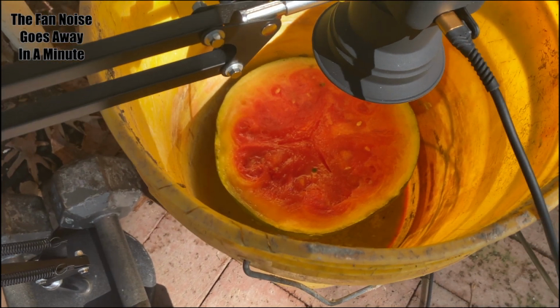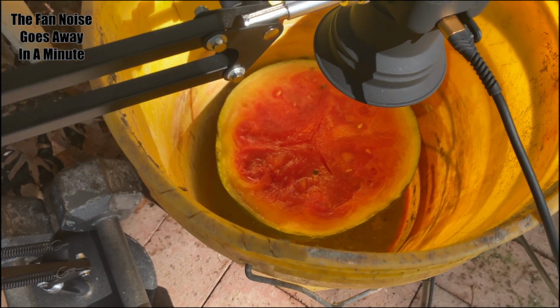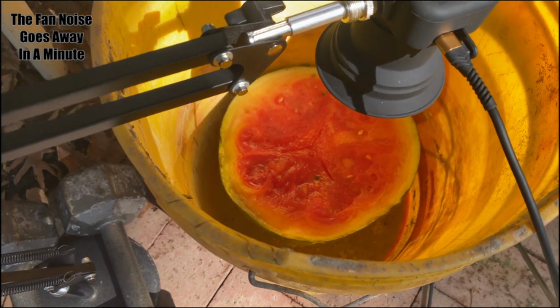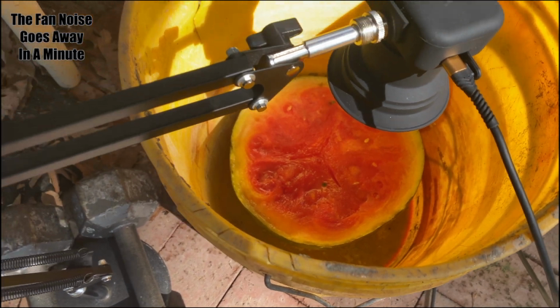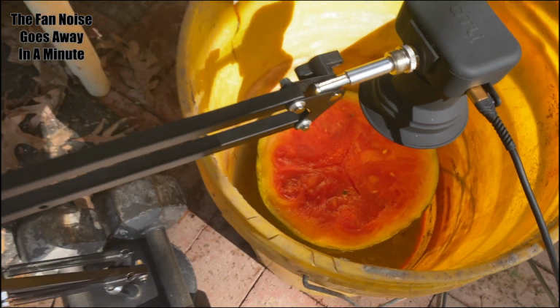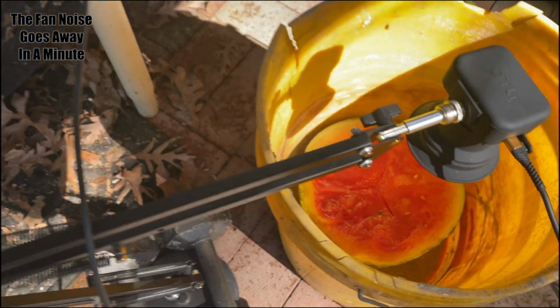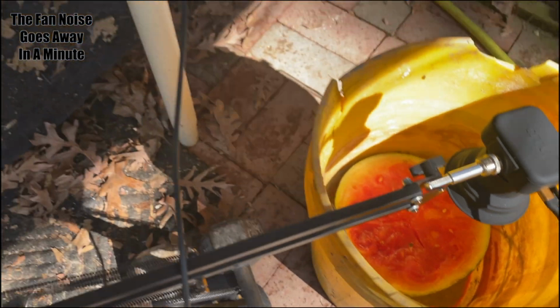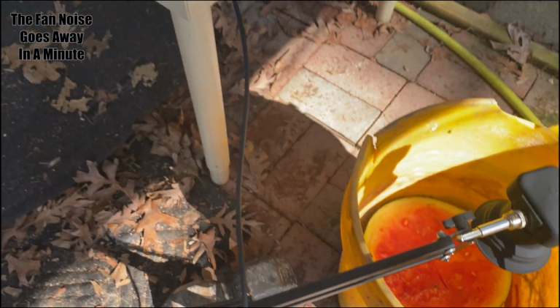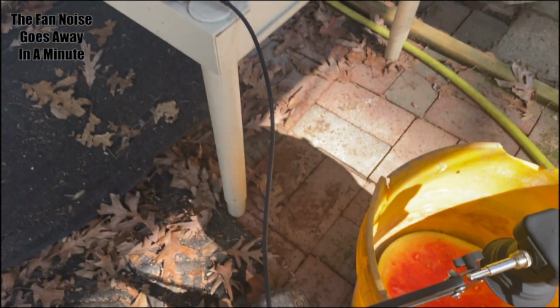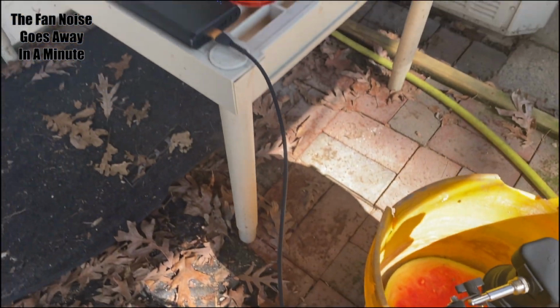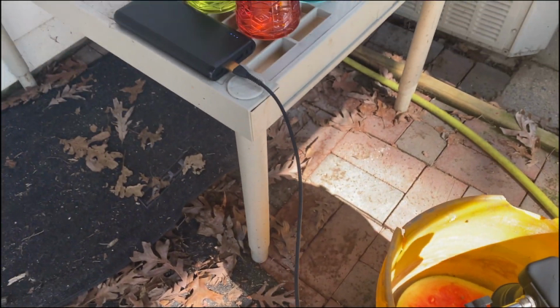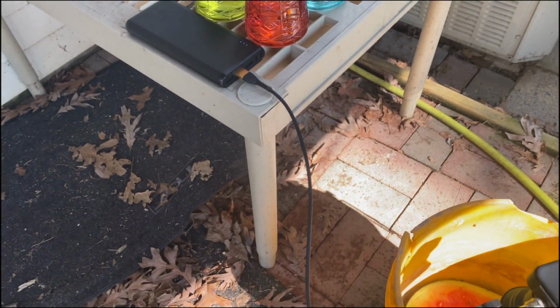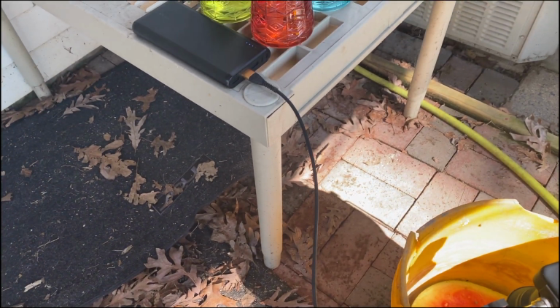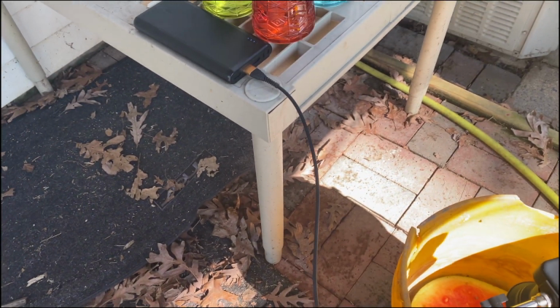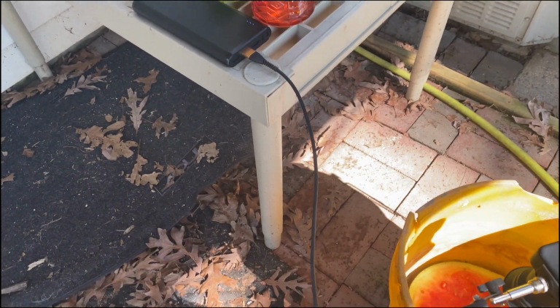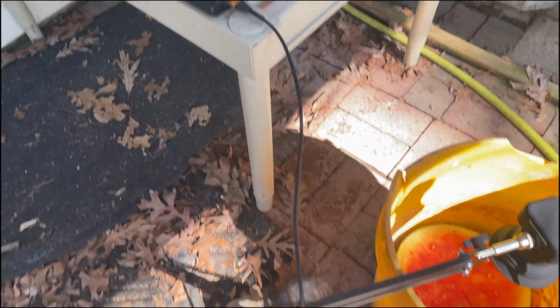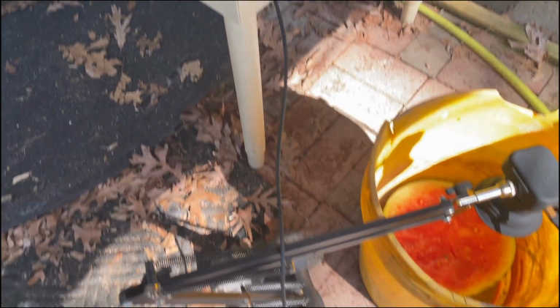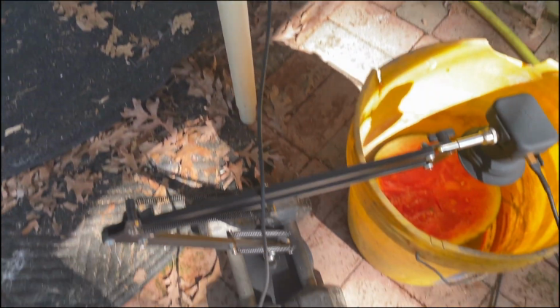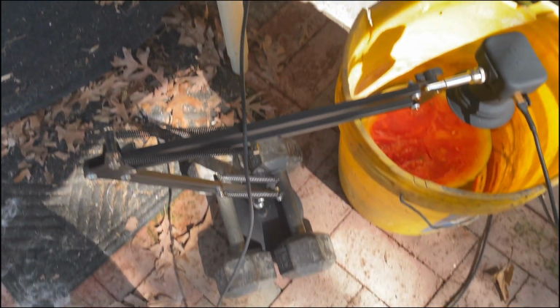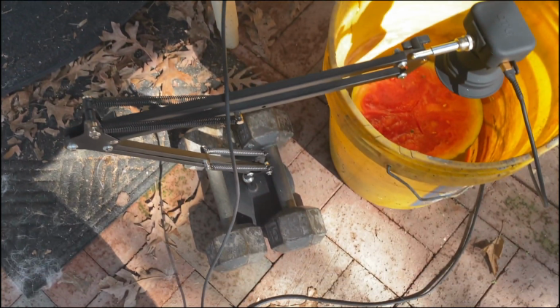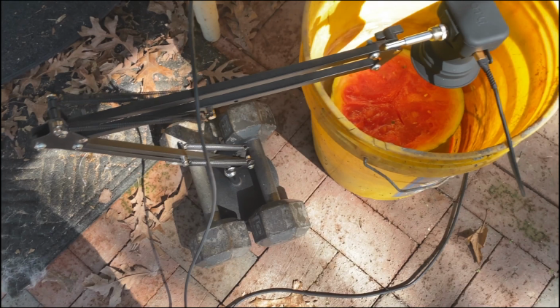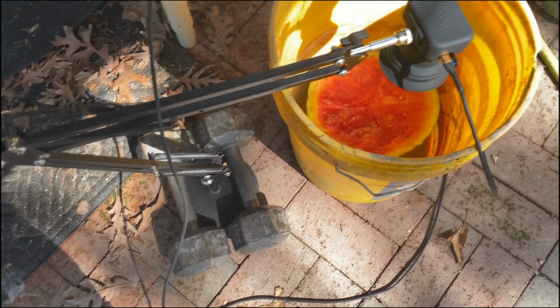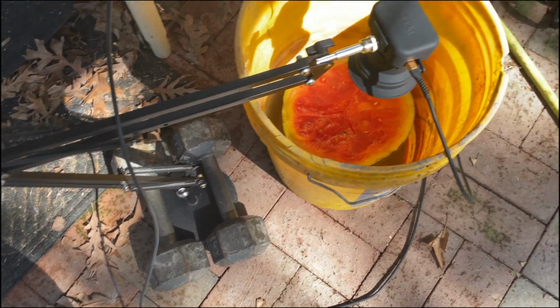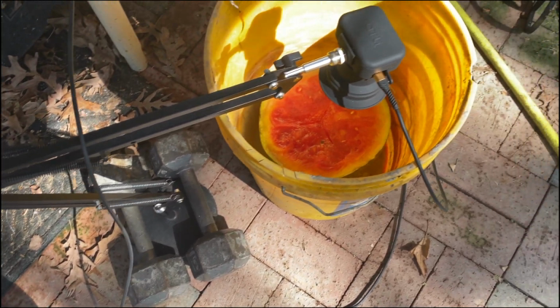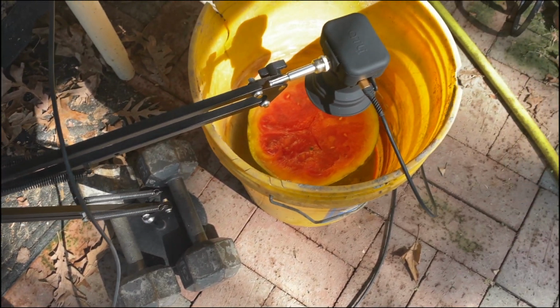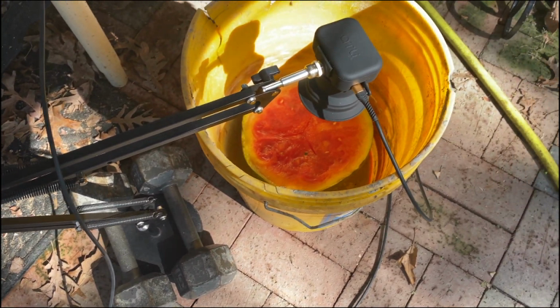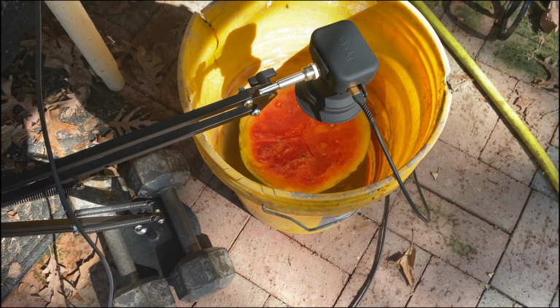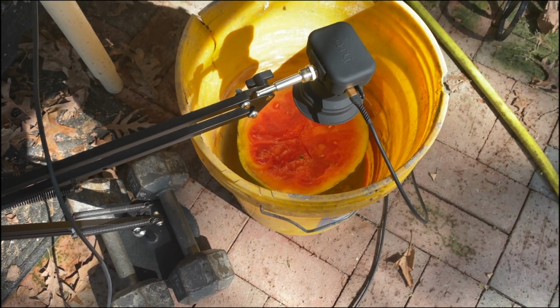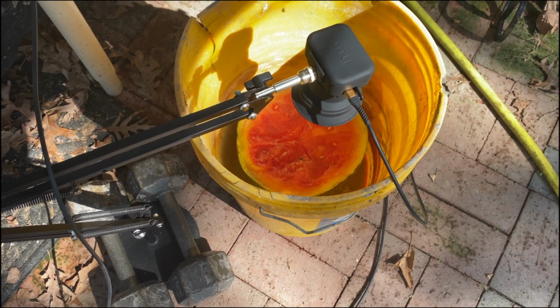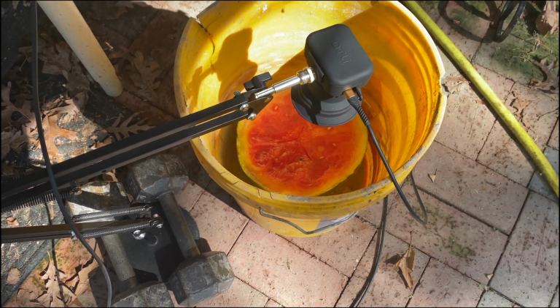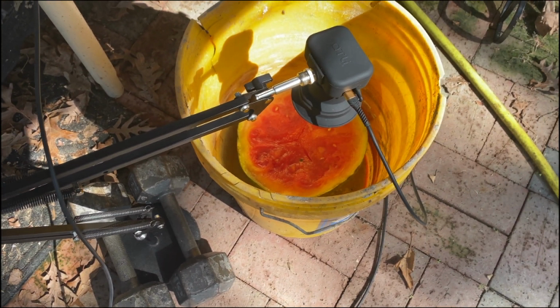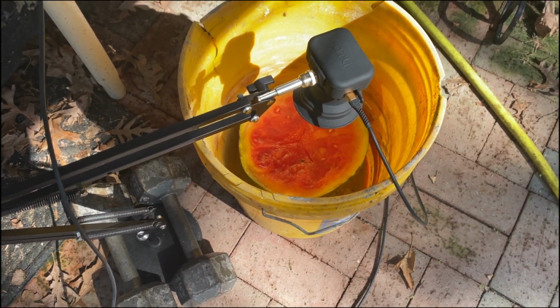The air conditioner noise goes away in a minute. The bucket is my attempt to keep this whole thing contained during filming and to keep my dog out of it.